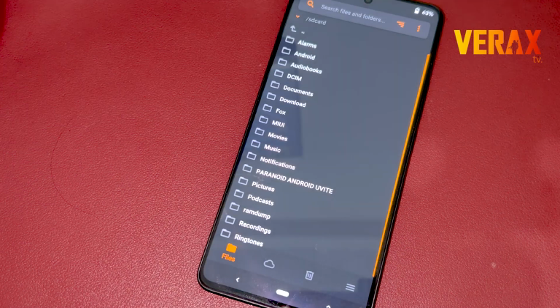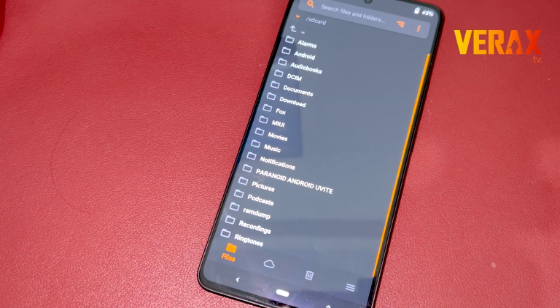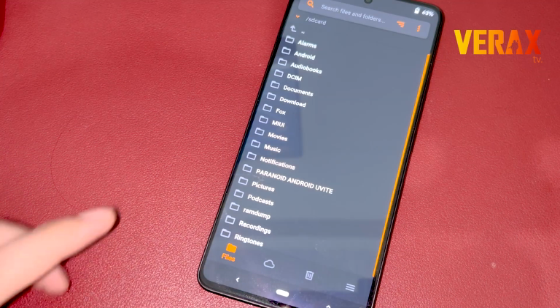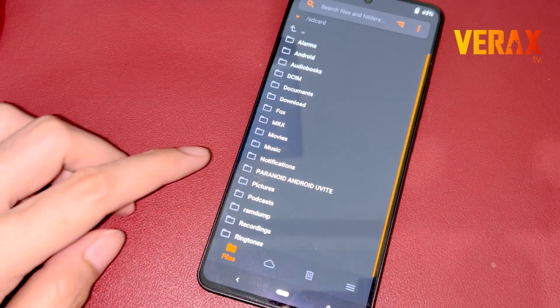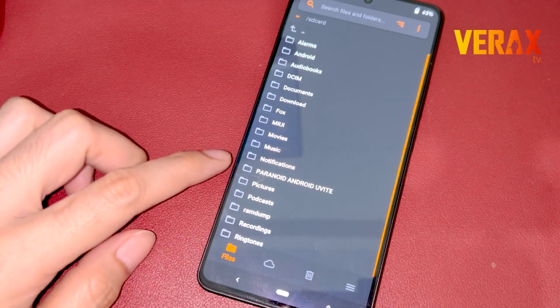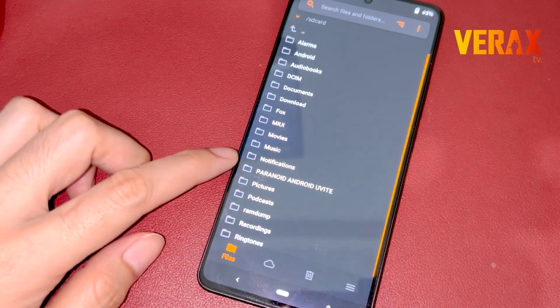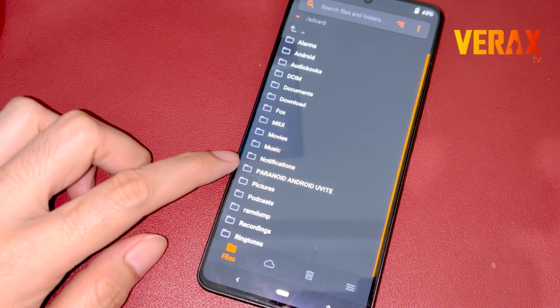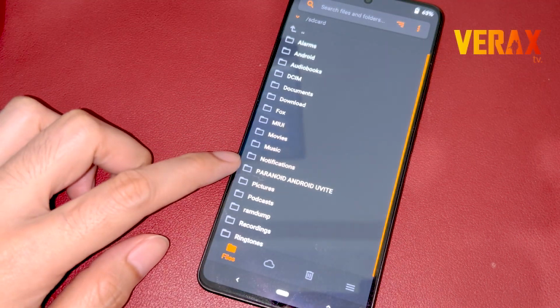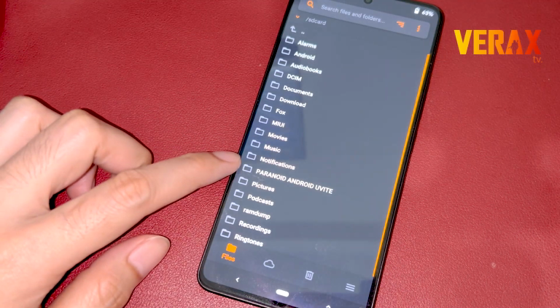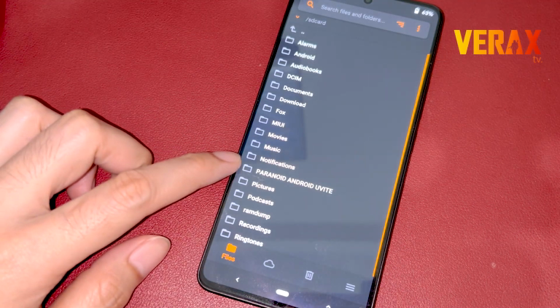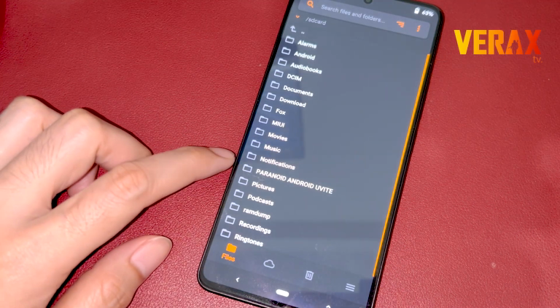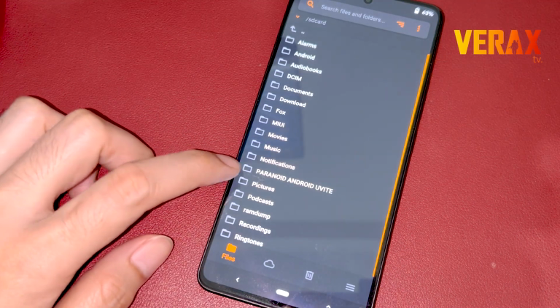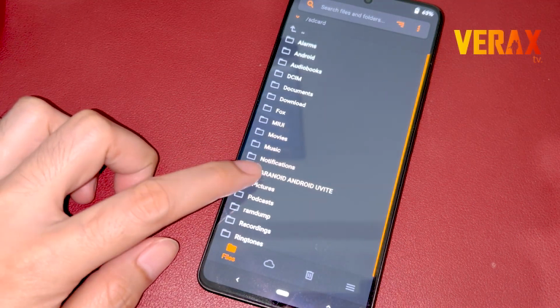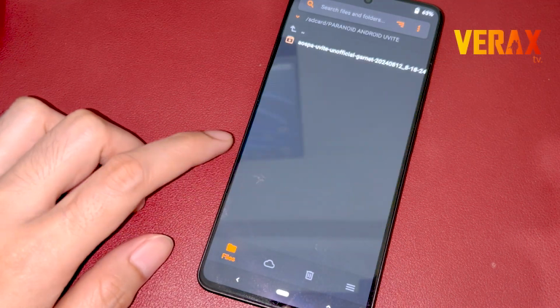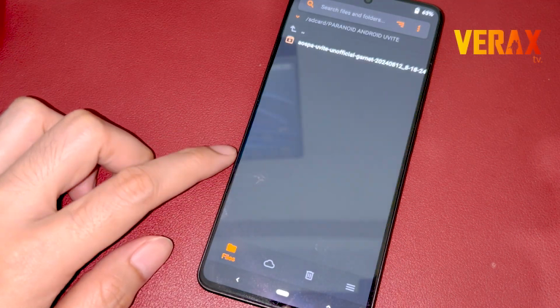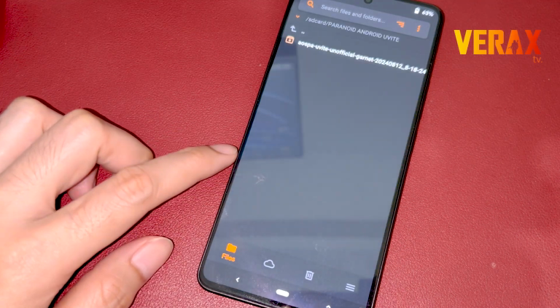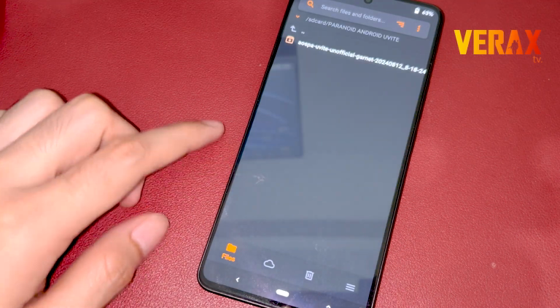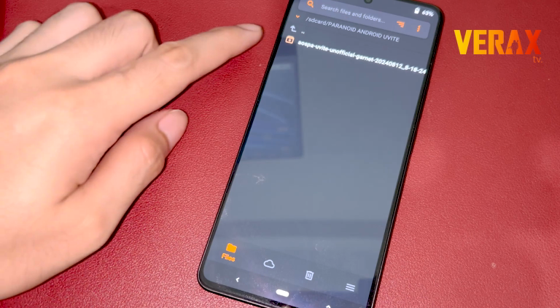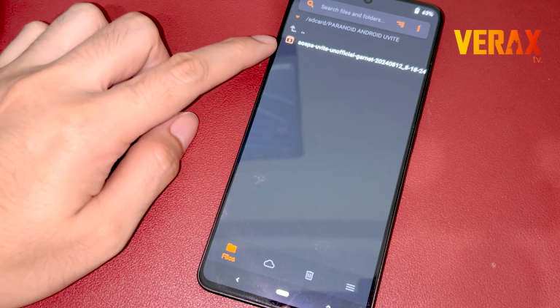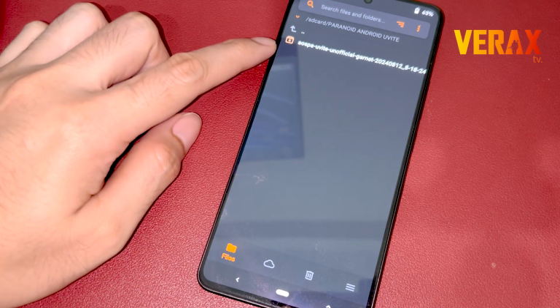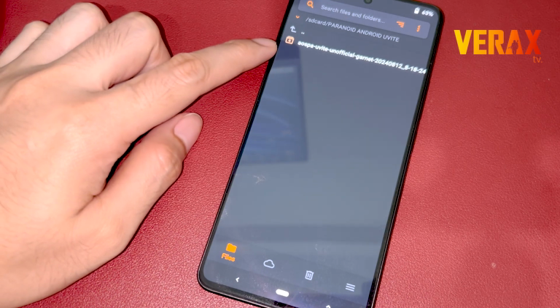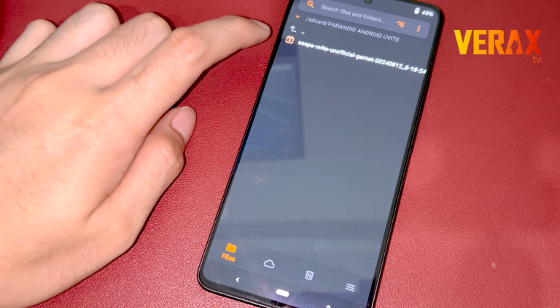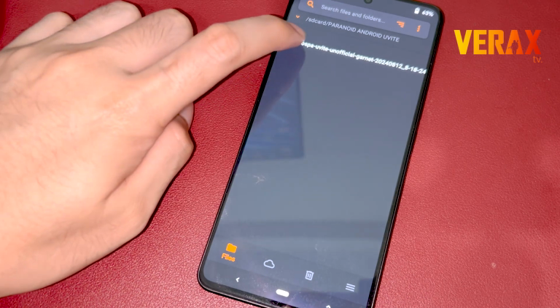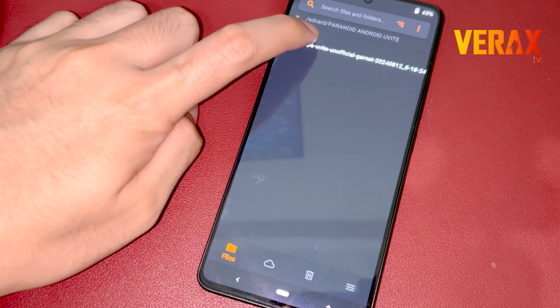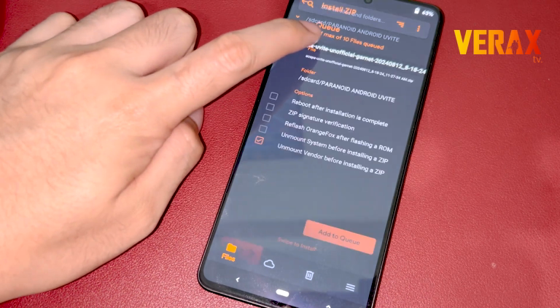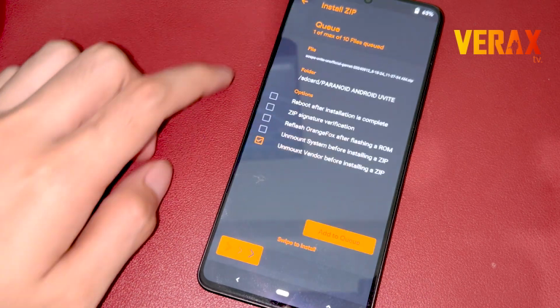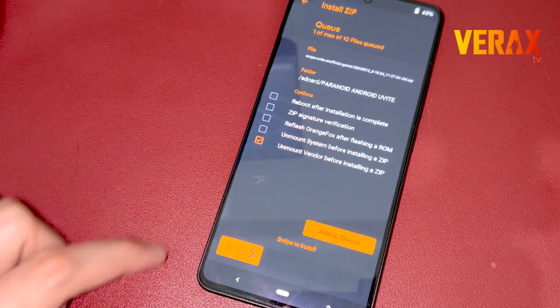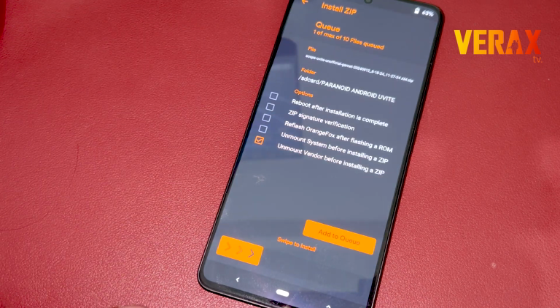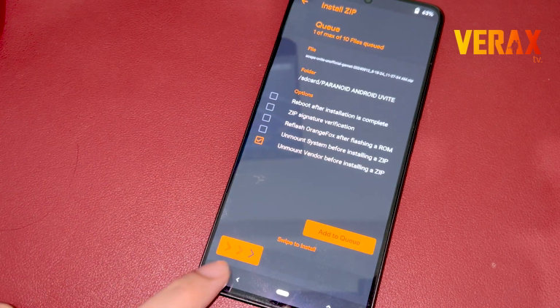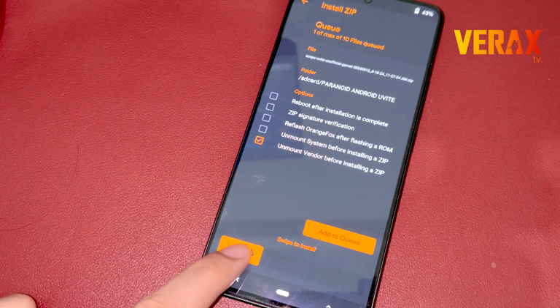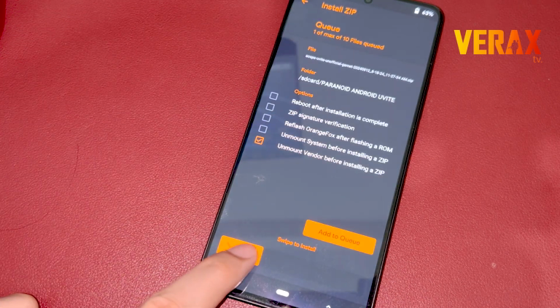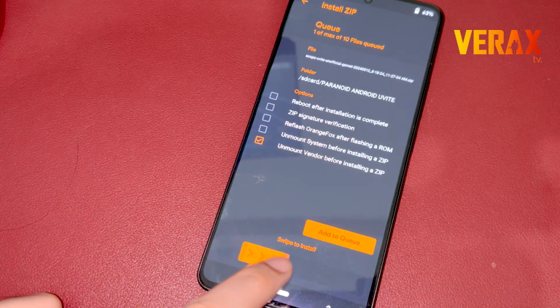Inside Orange Fox, locate the Uvite ROM flashable file and flash it without changing any settings in the recovery.